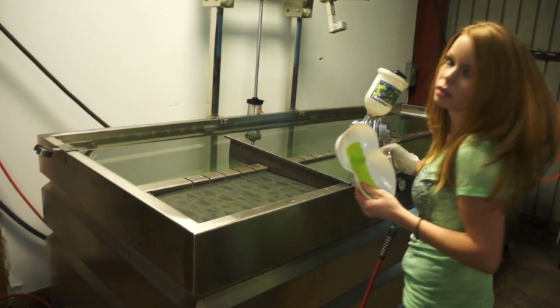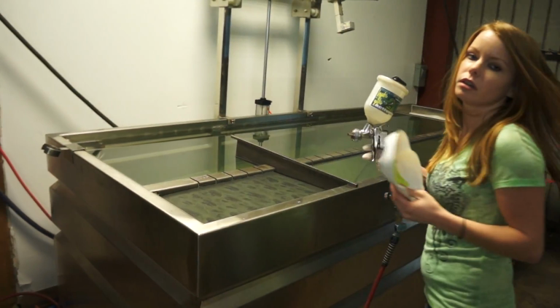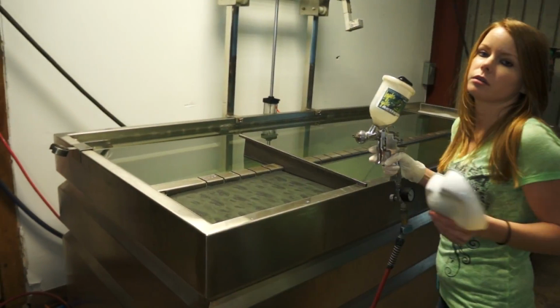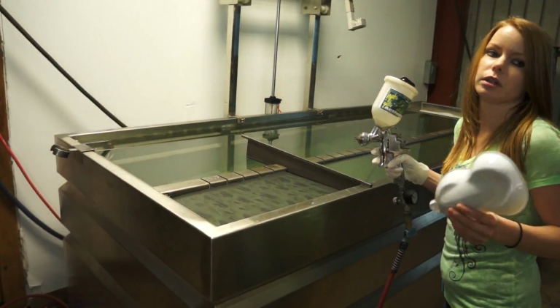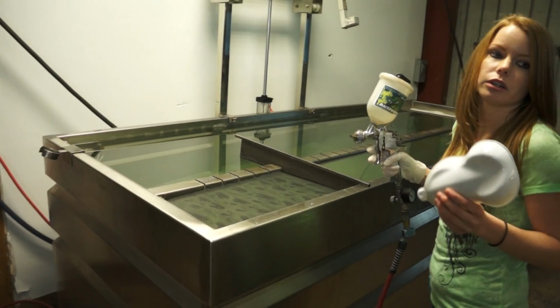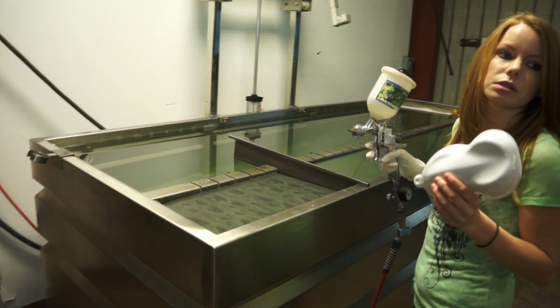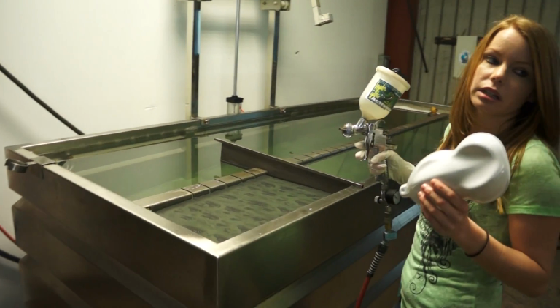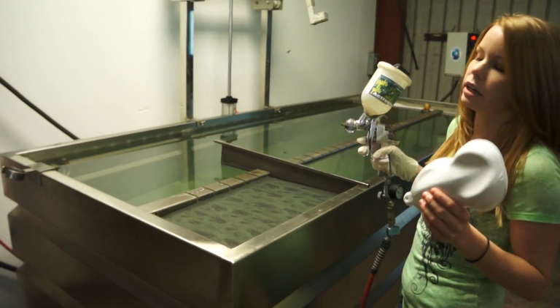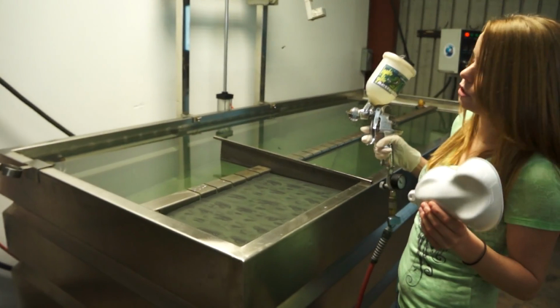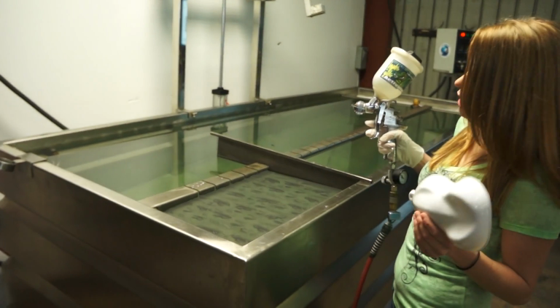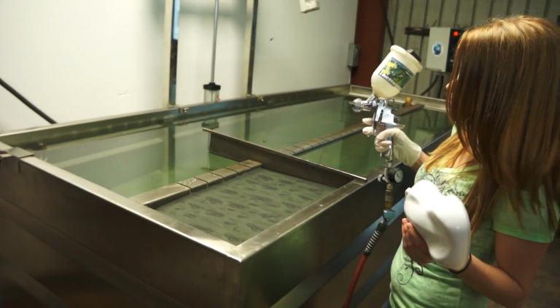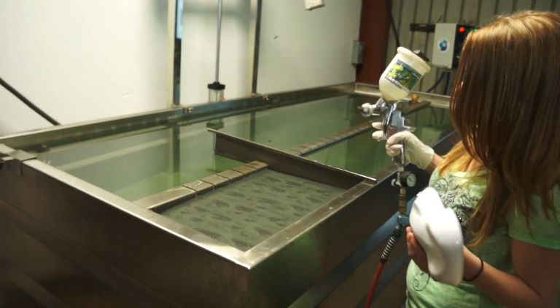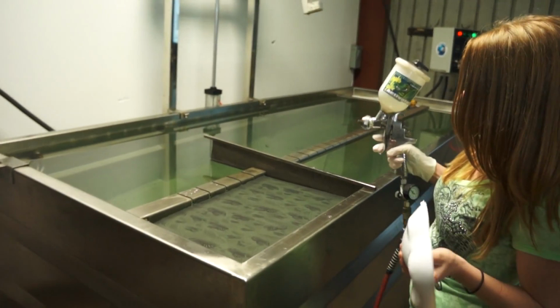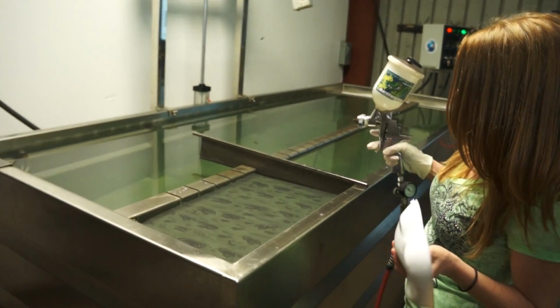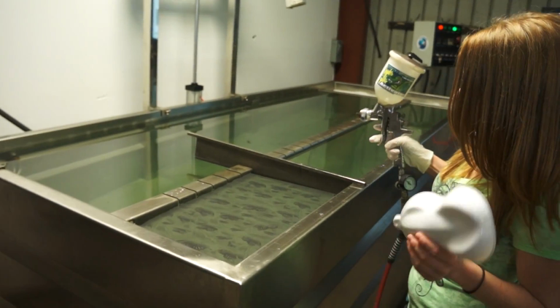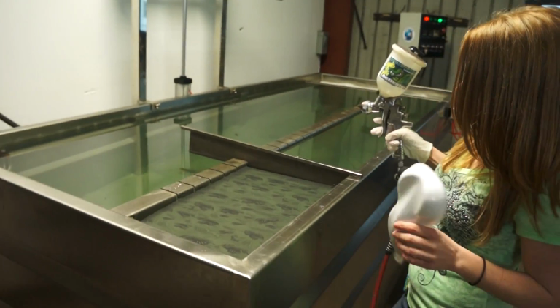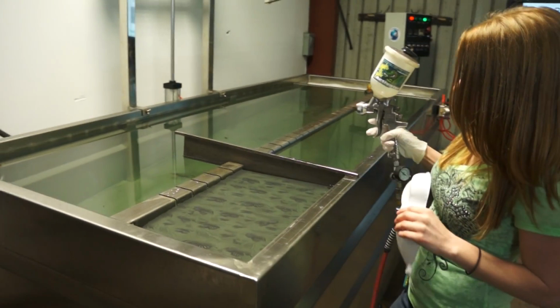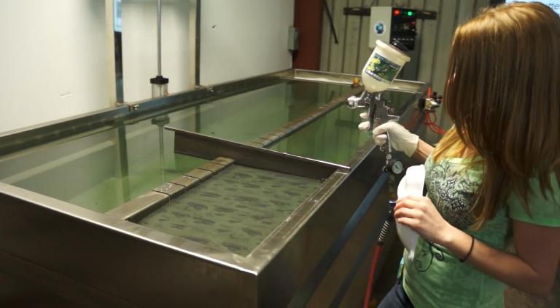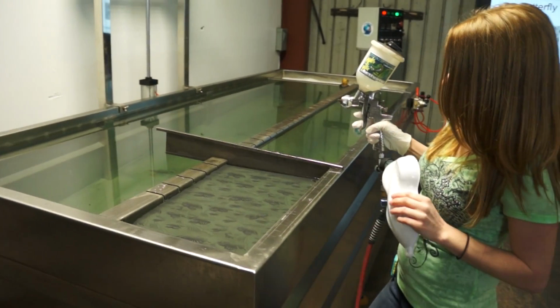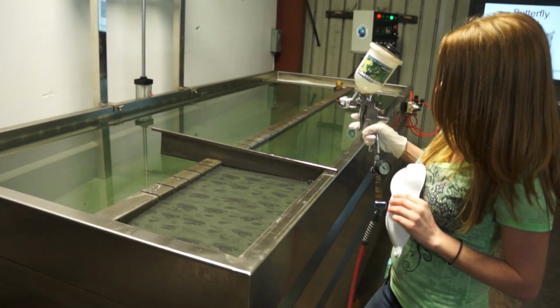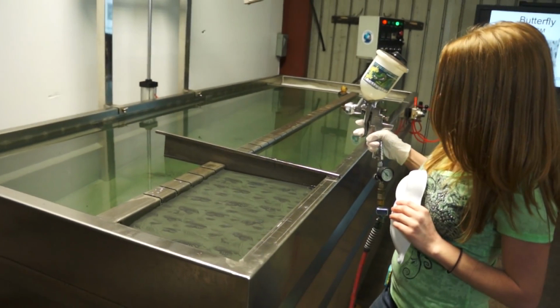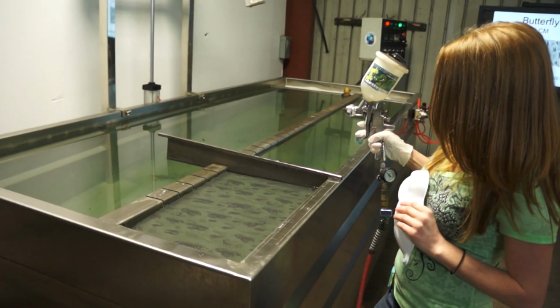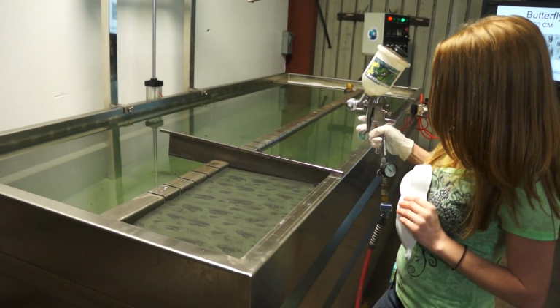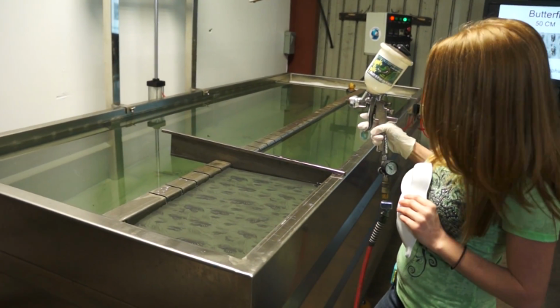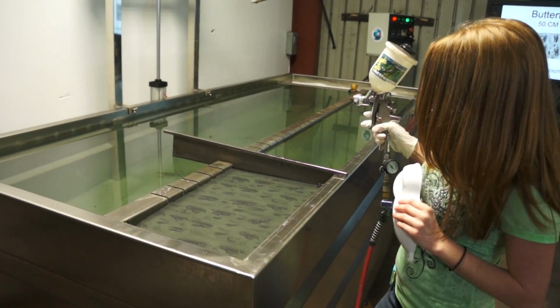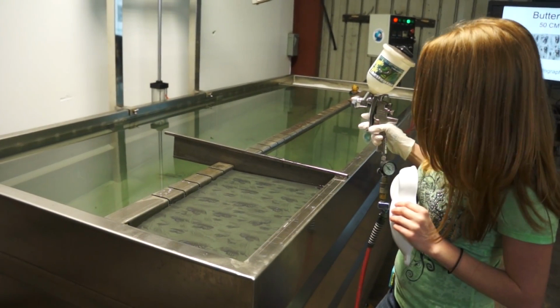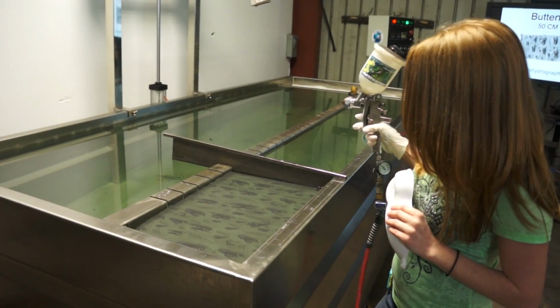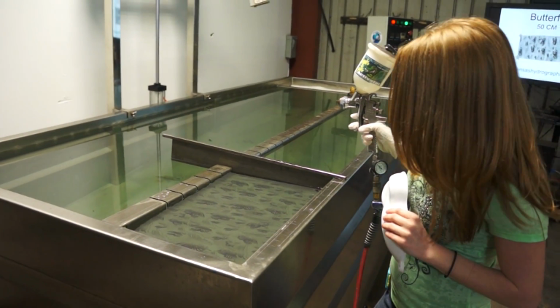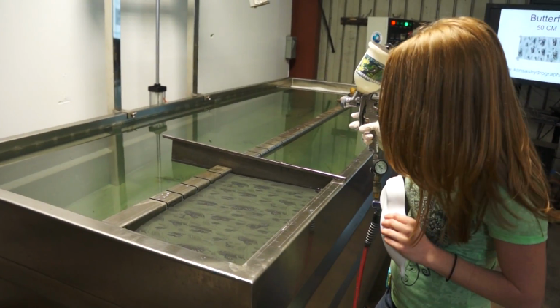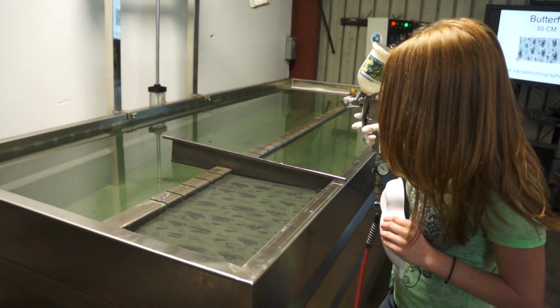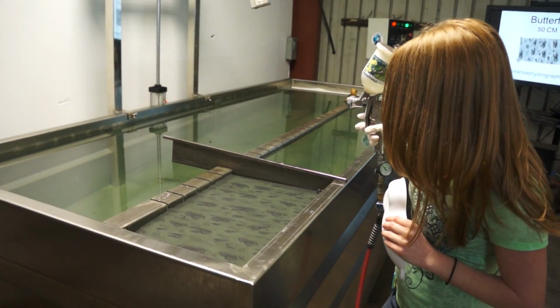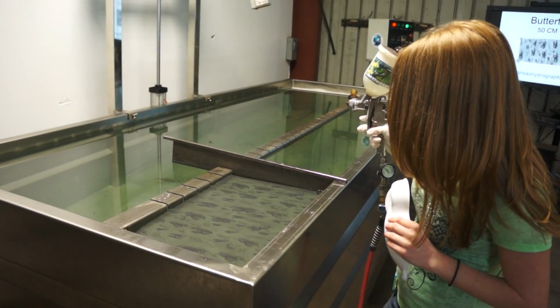We are using Hydrogator today, at a 90 degree temp, with a 1 minute soak time.